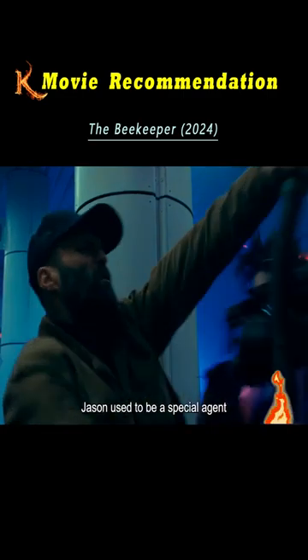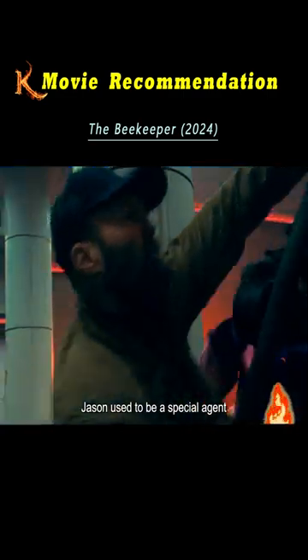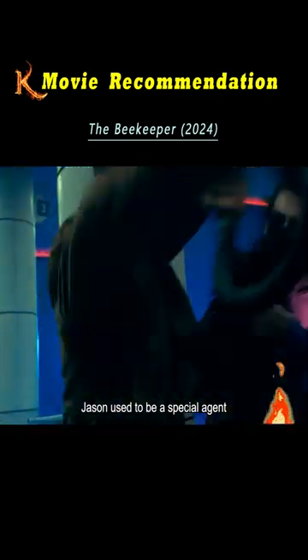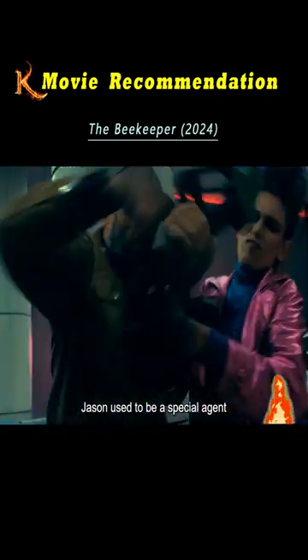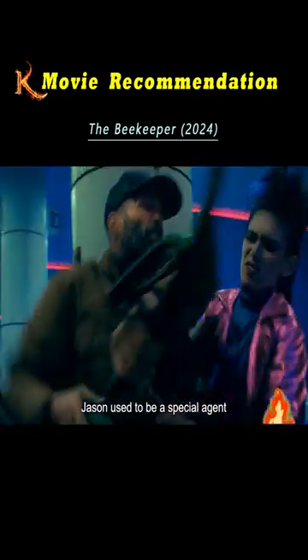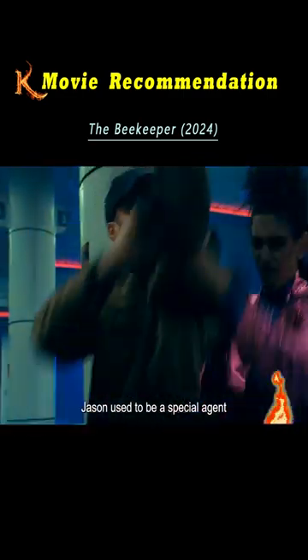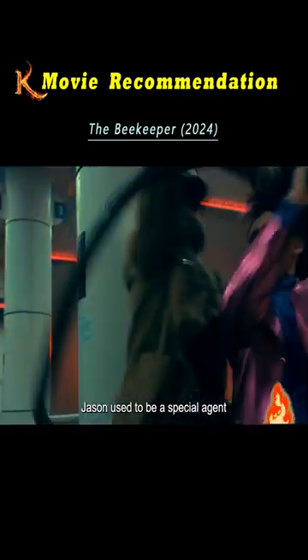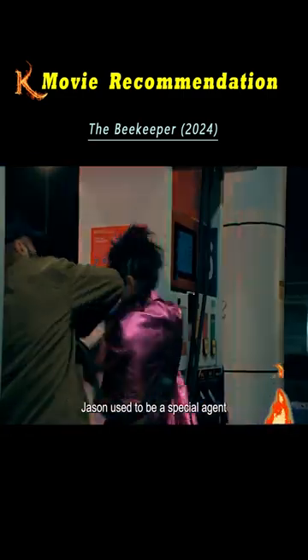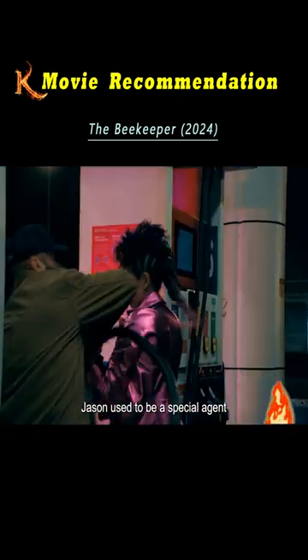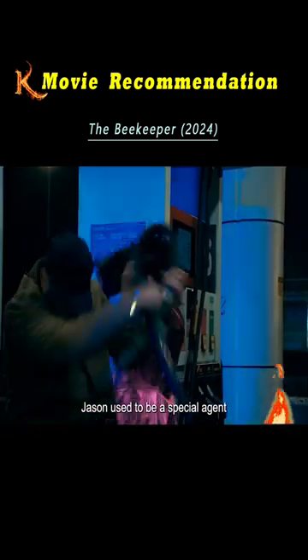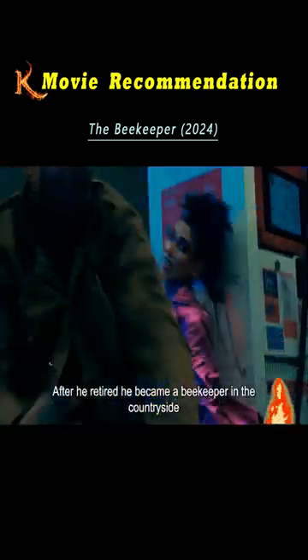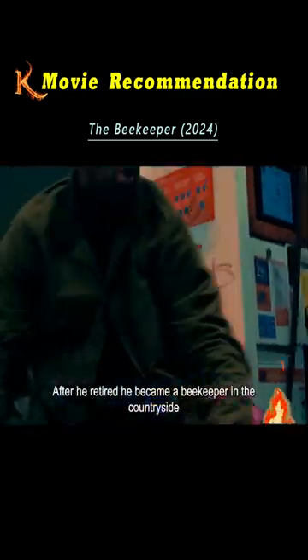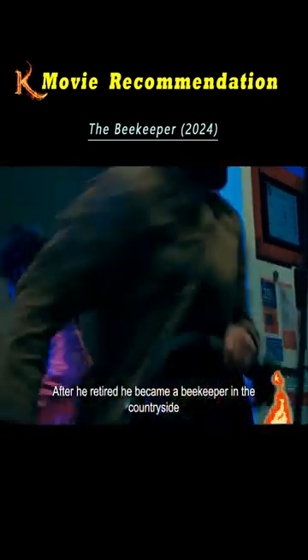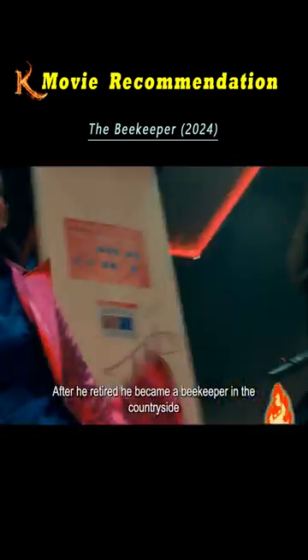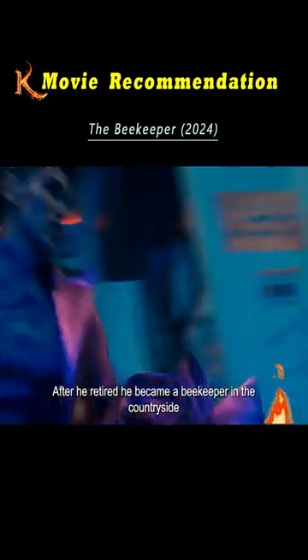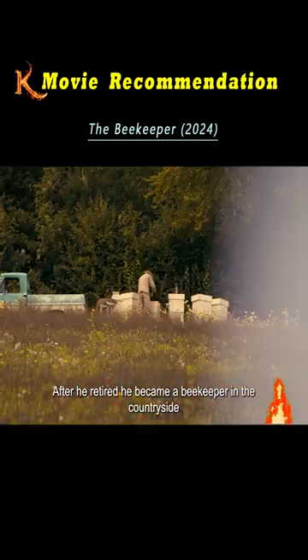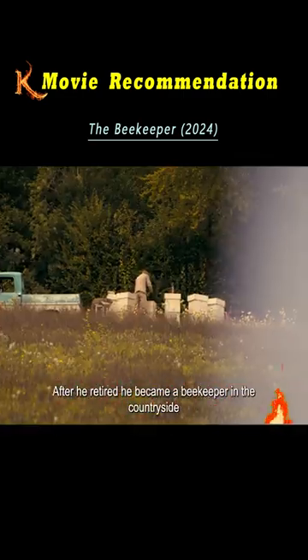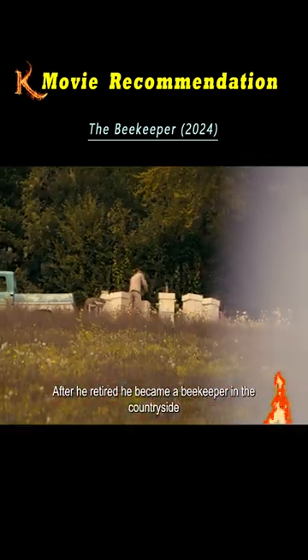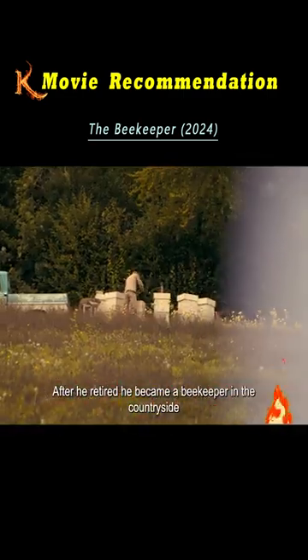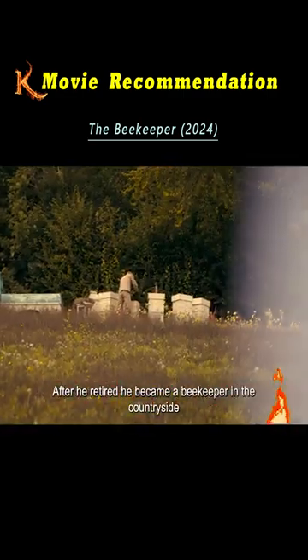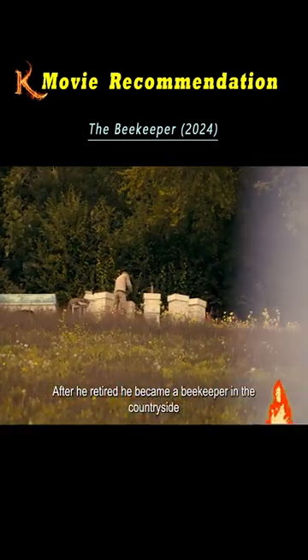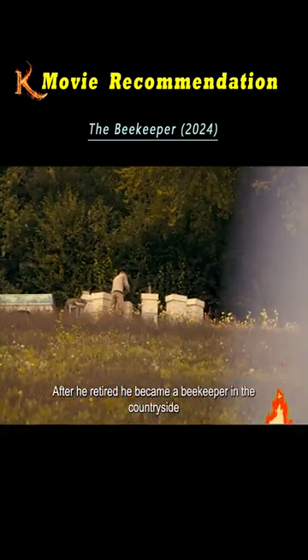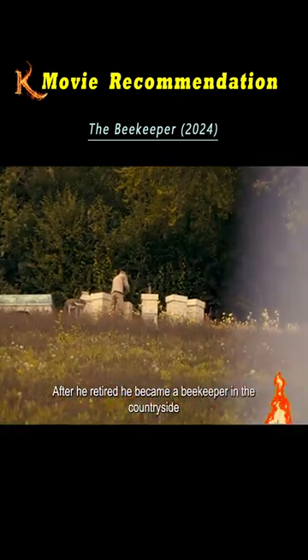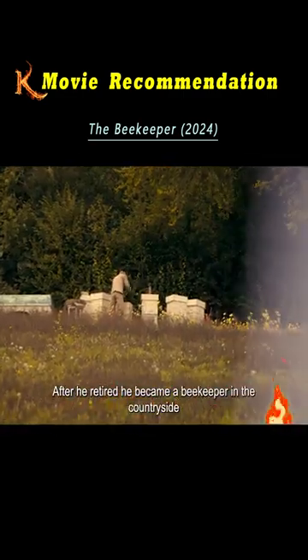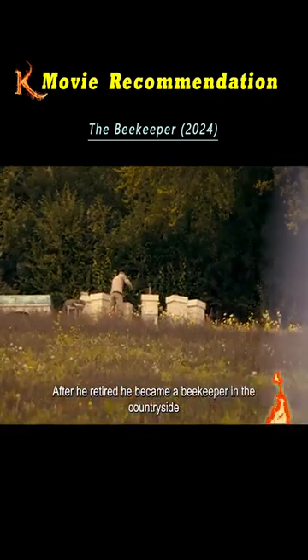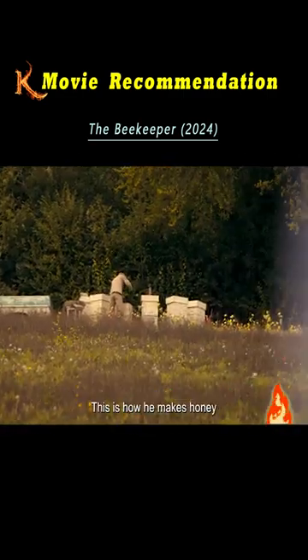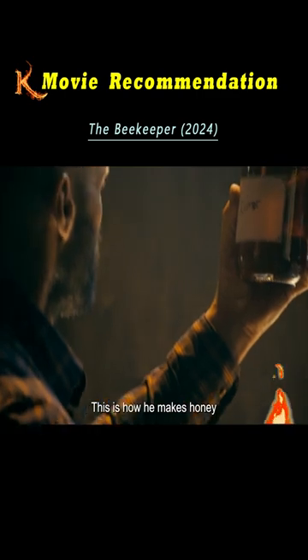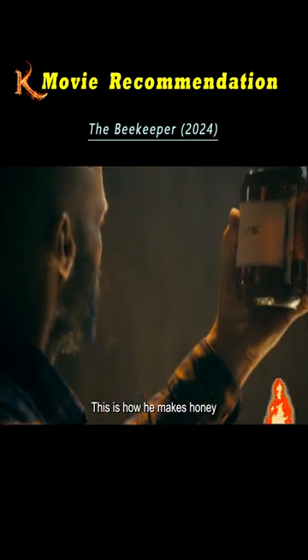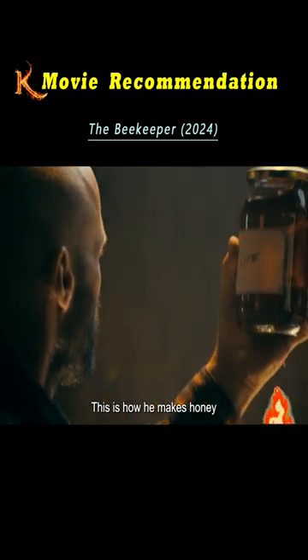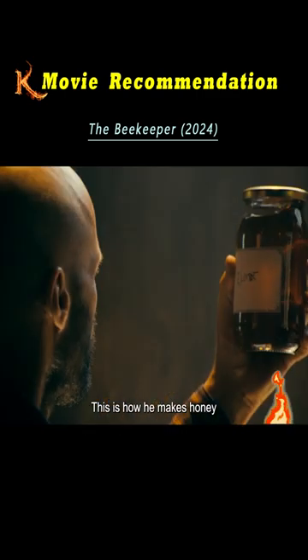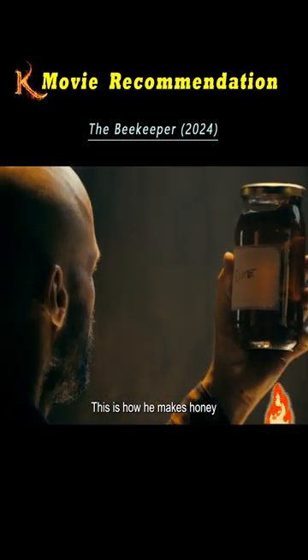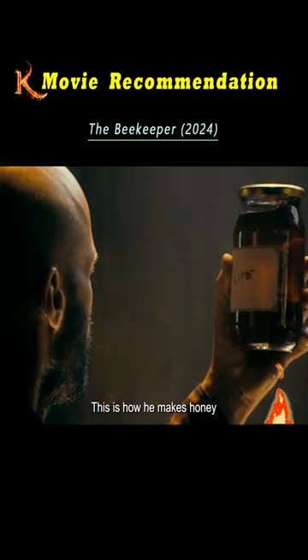Jason used to be a special agent. After he retired, he became a beekeeper in the countryside. This is how he makes honey.